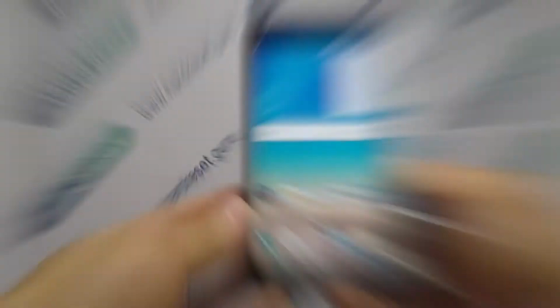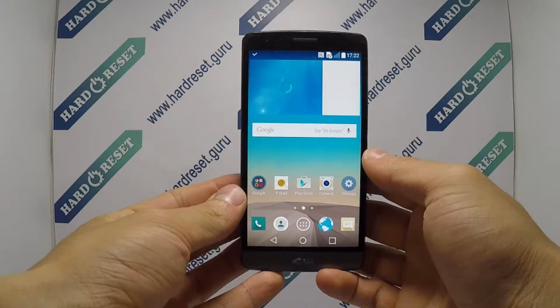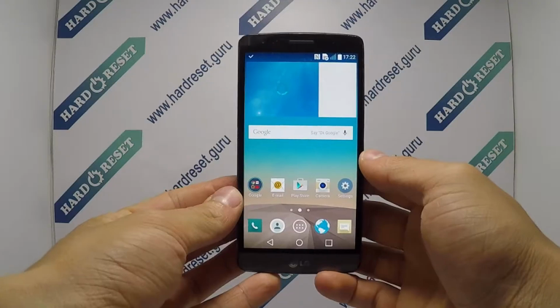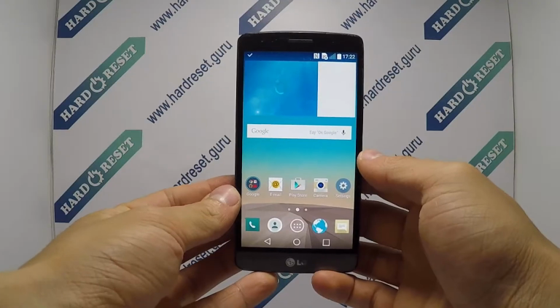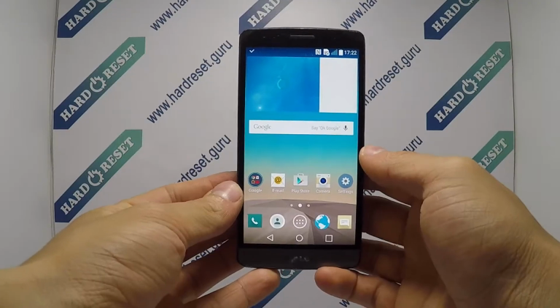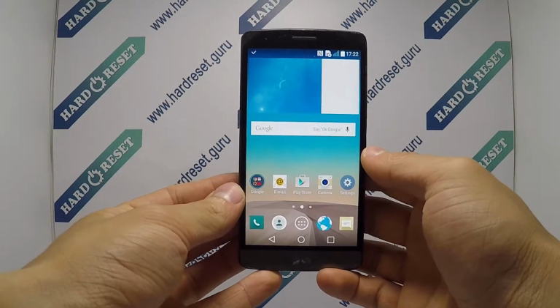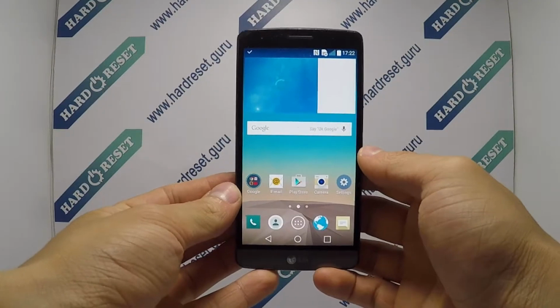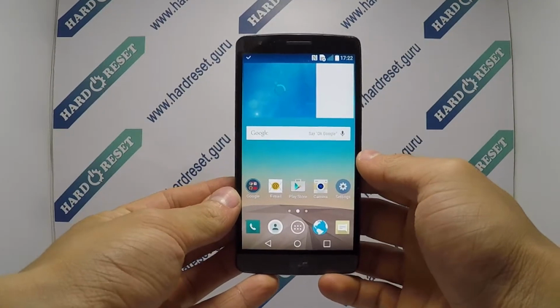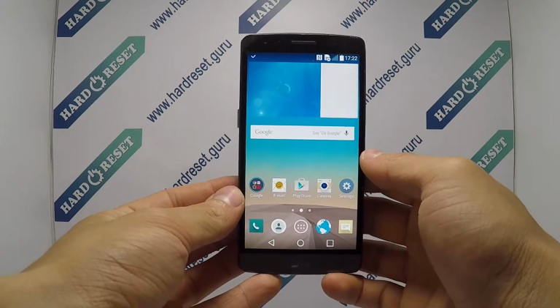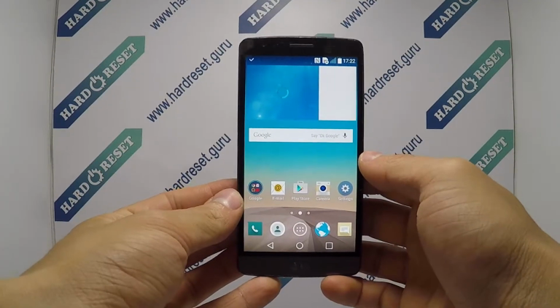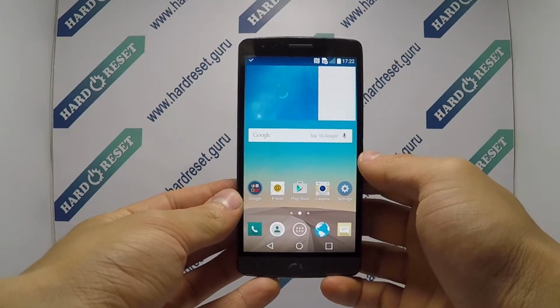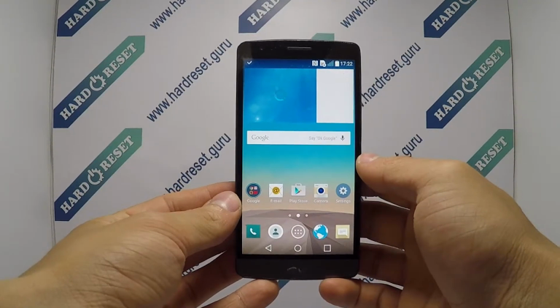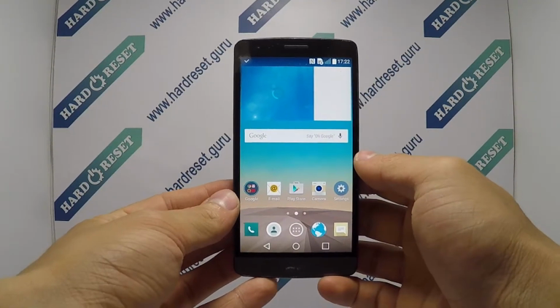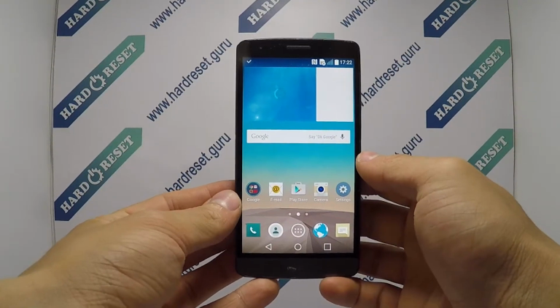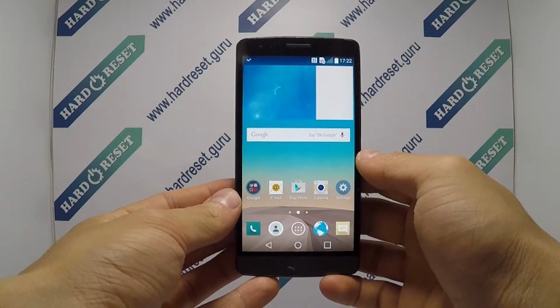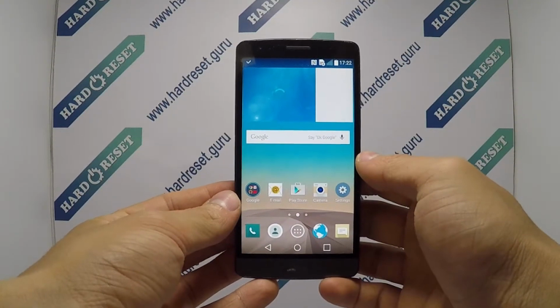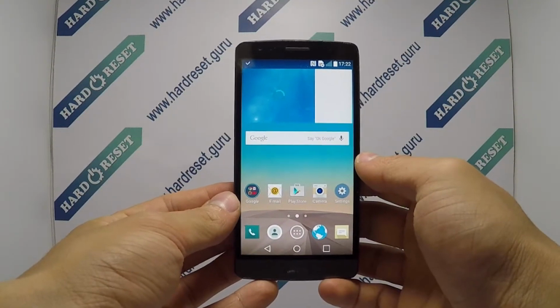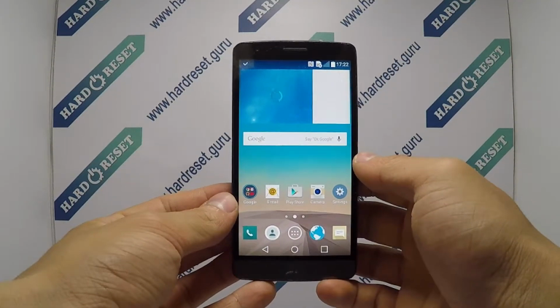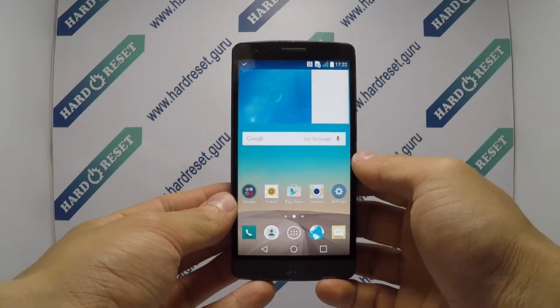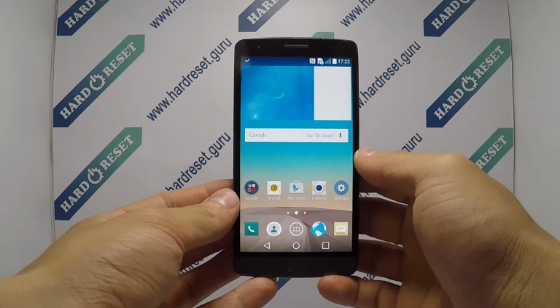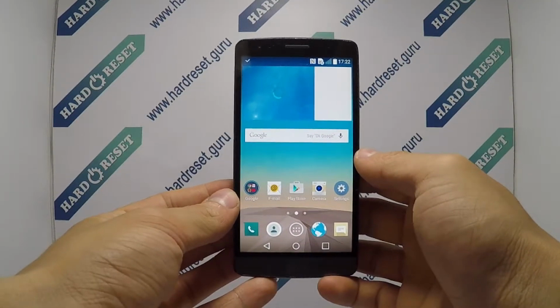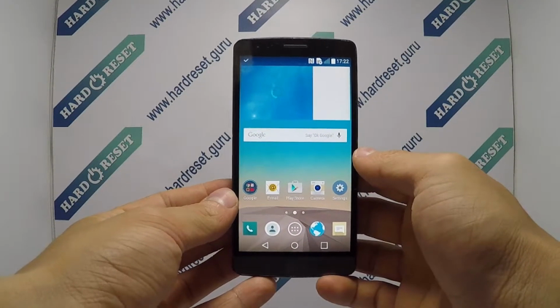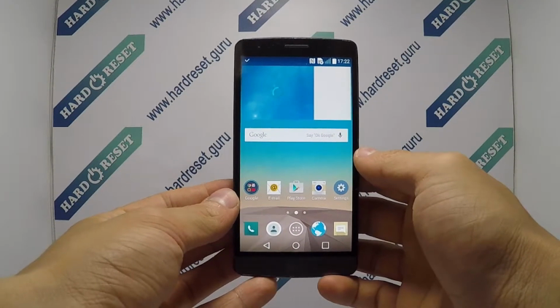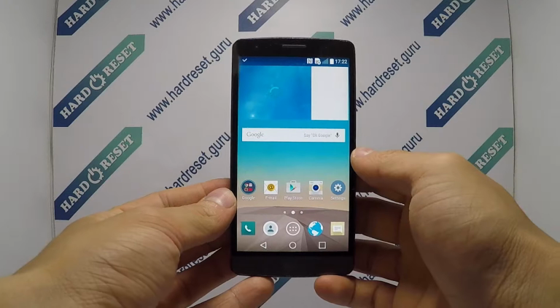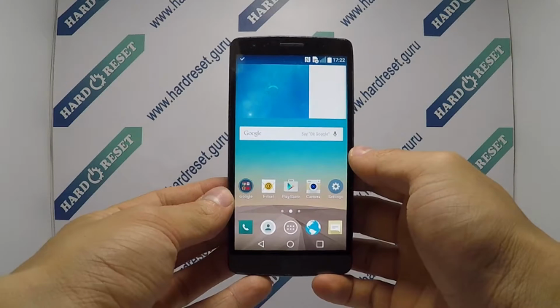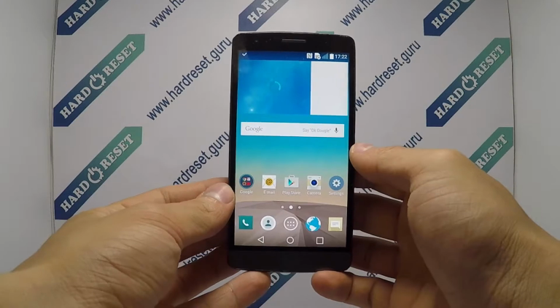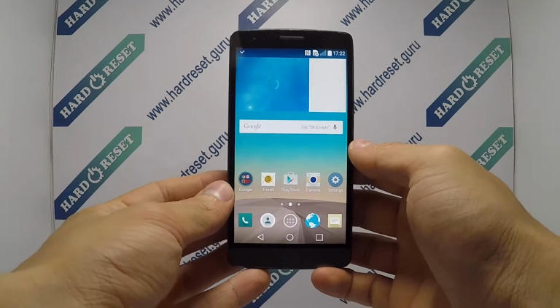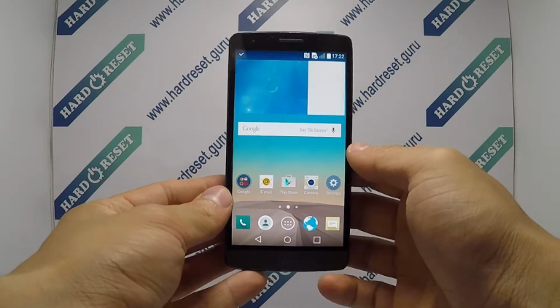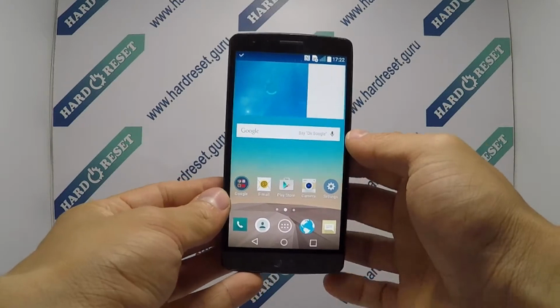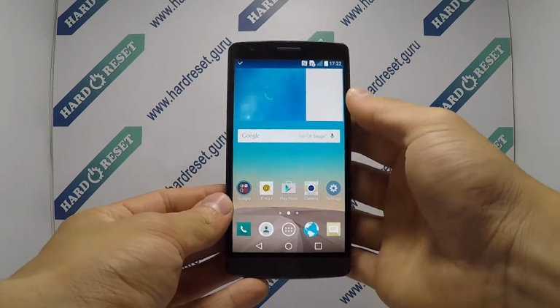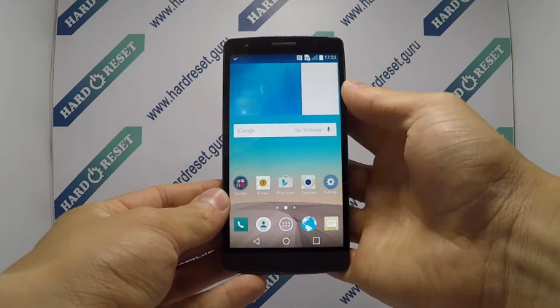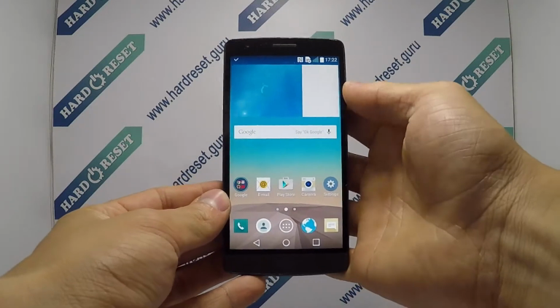Hello, I'll show you how to do a hard reset on the LG G3s with LTE. First, turn off the phone.